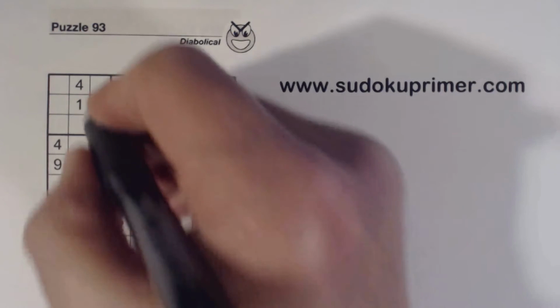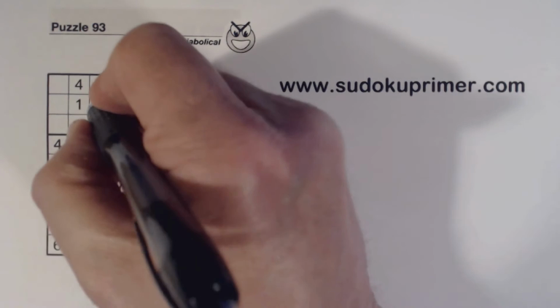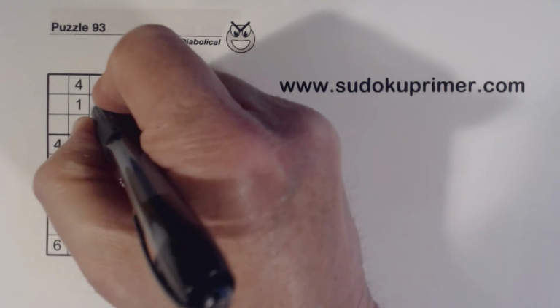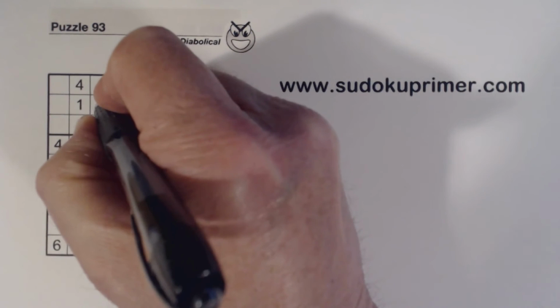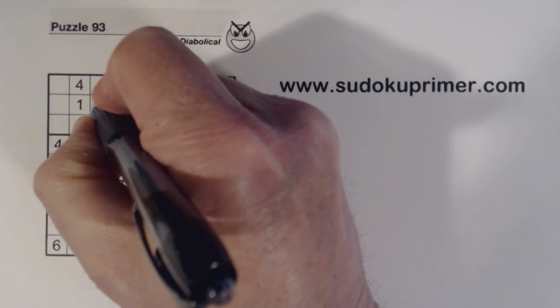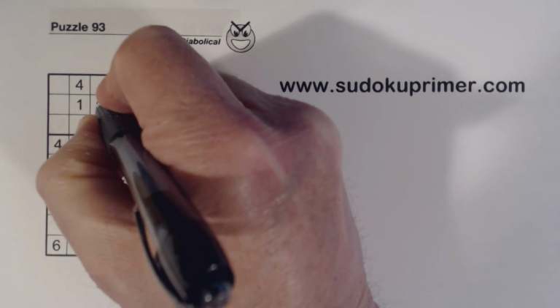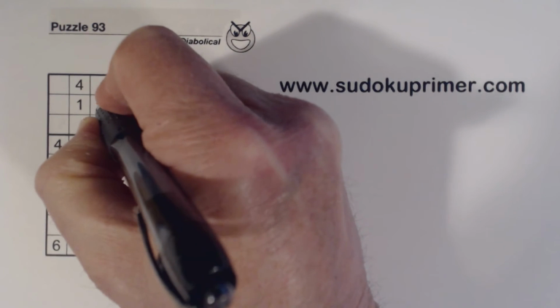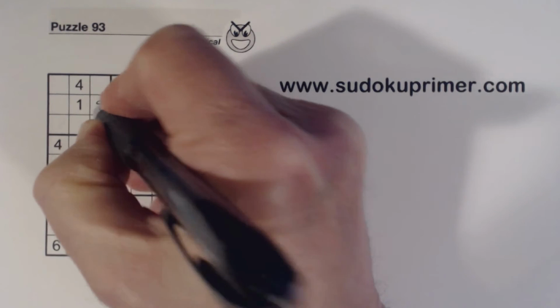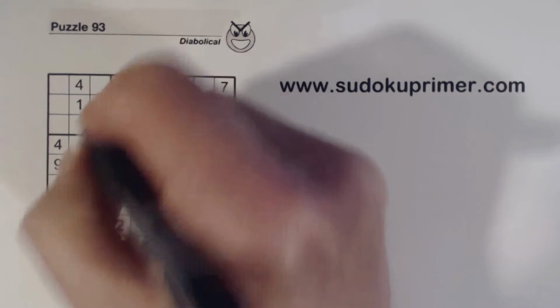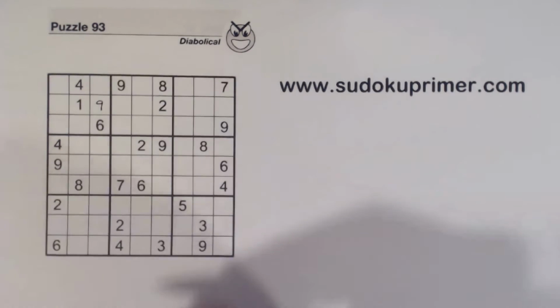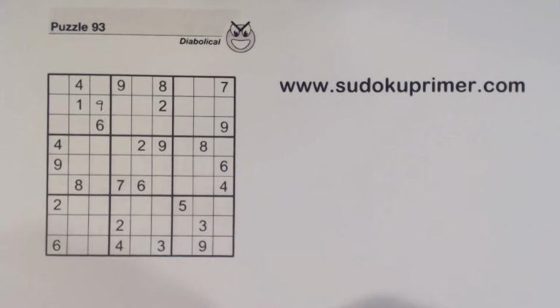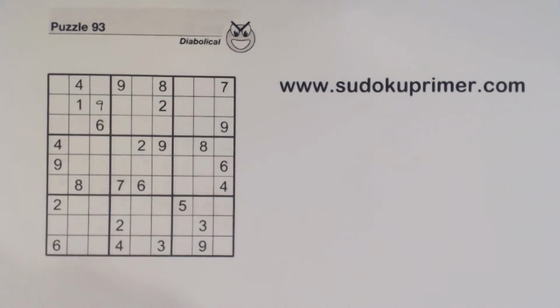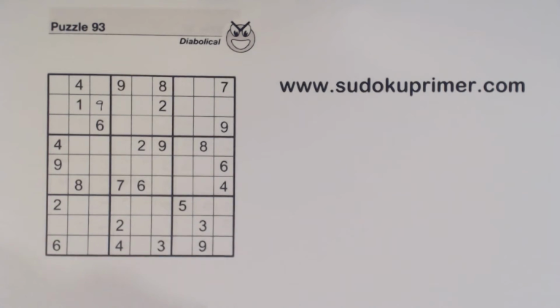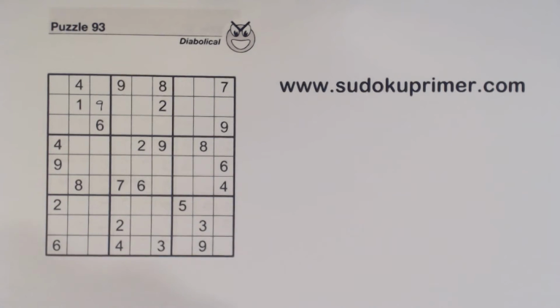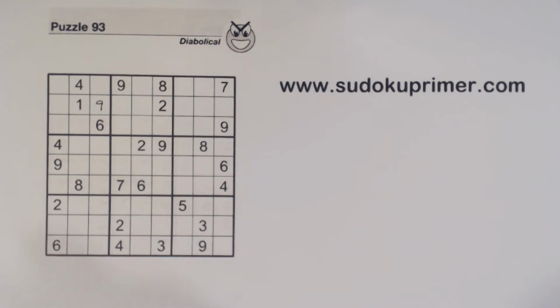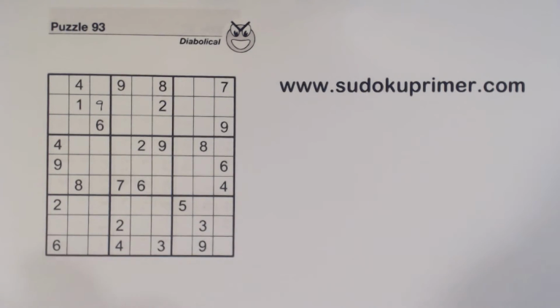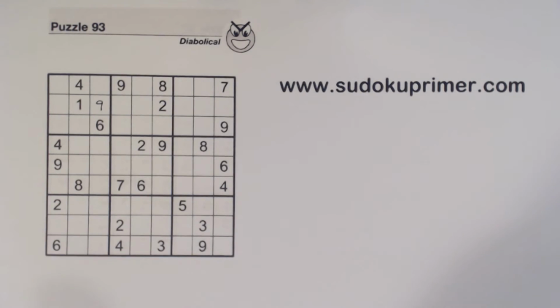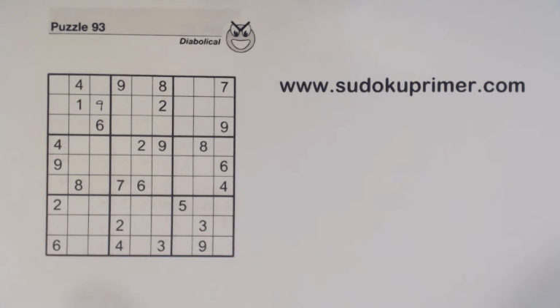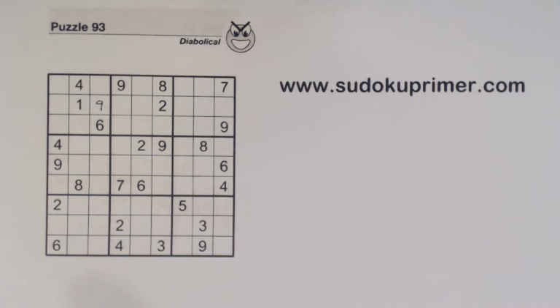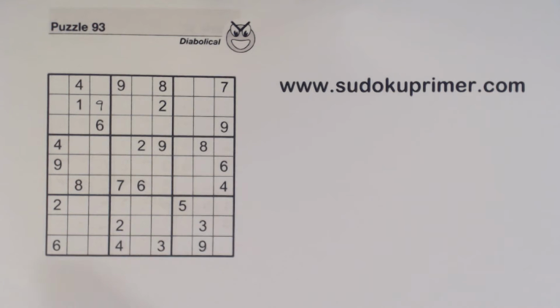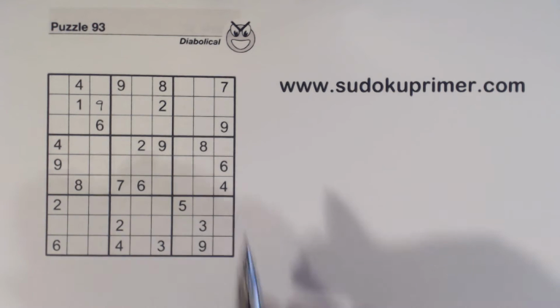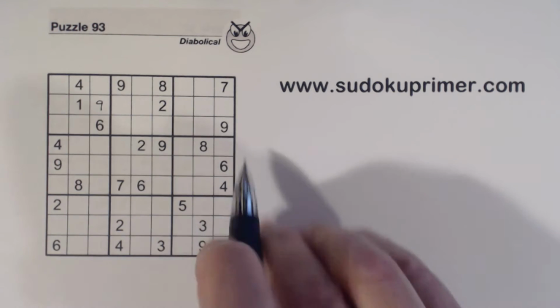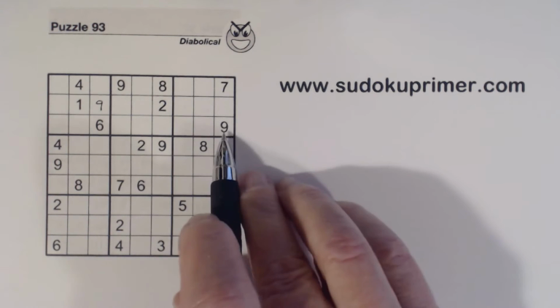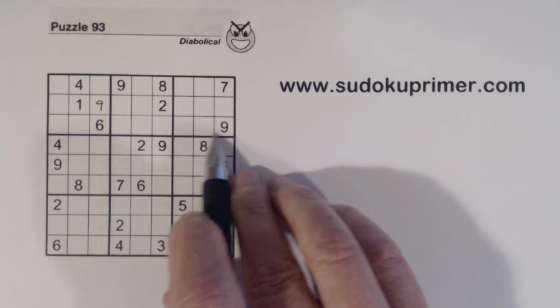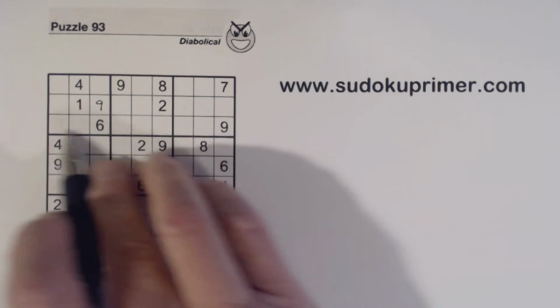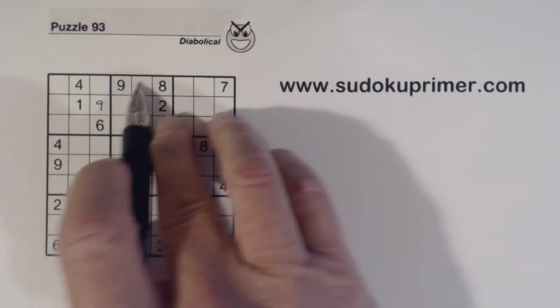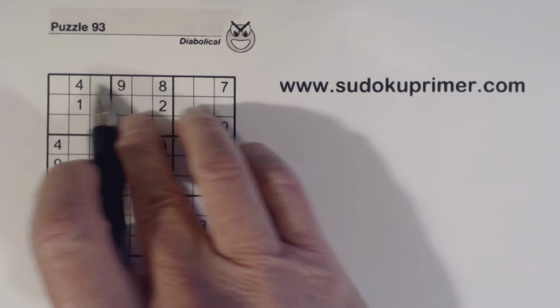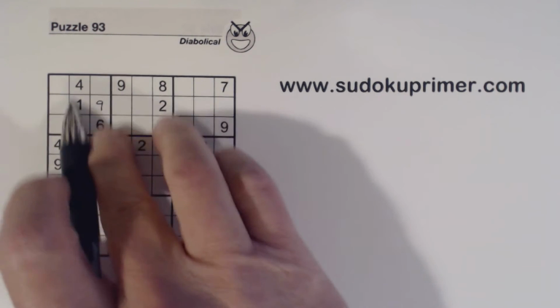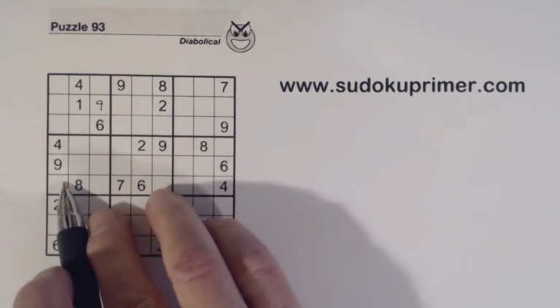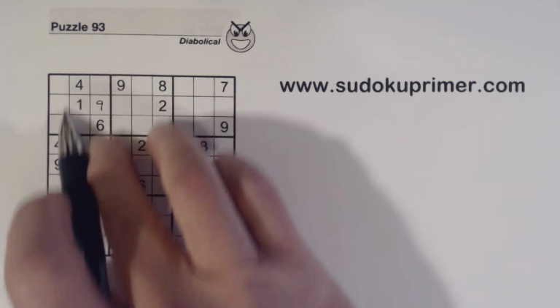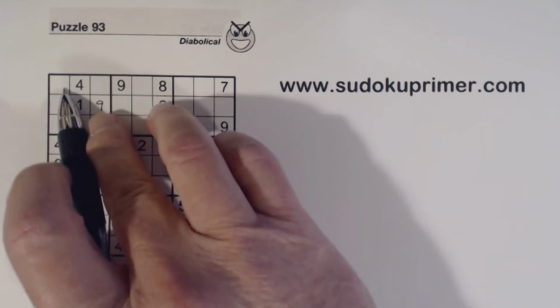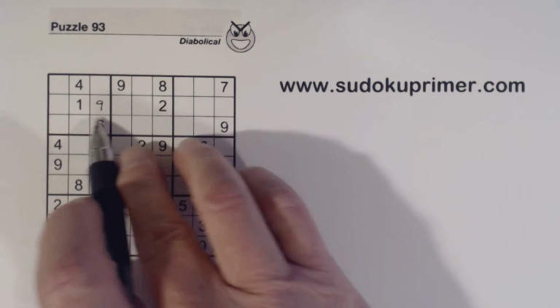Okay, a nine was placed there. Of course, that's pretty easy — you've got a nine here, nine here, nine here.